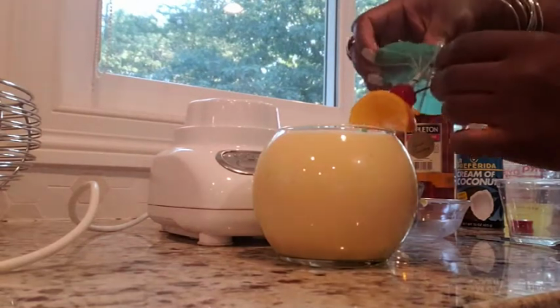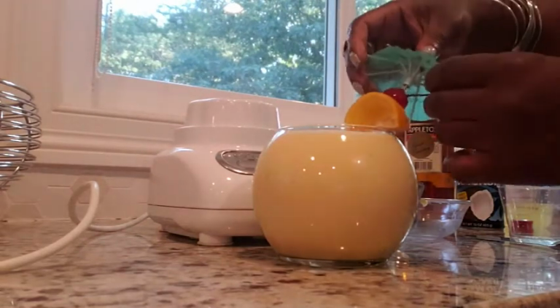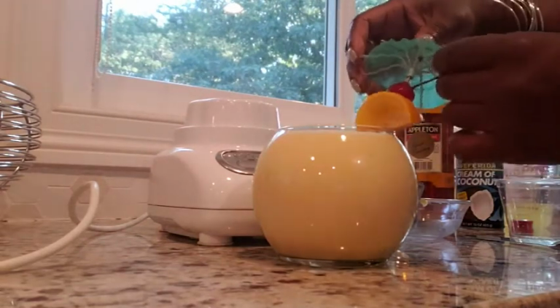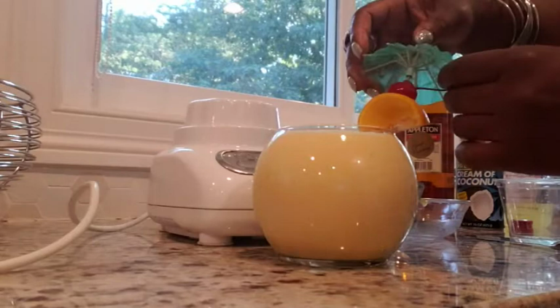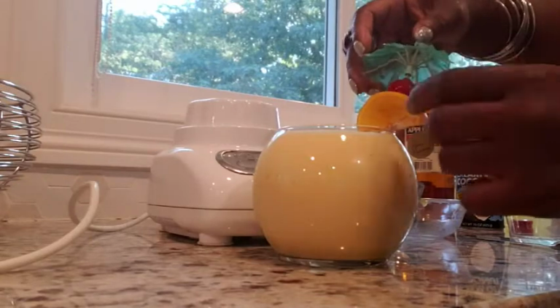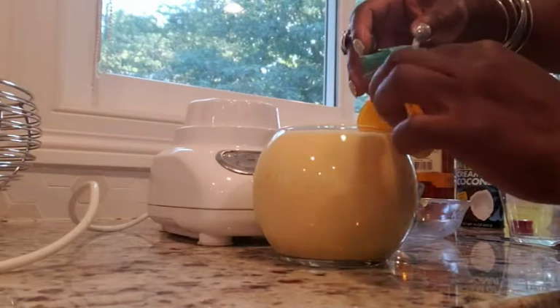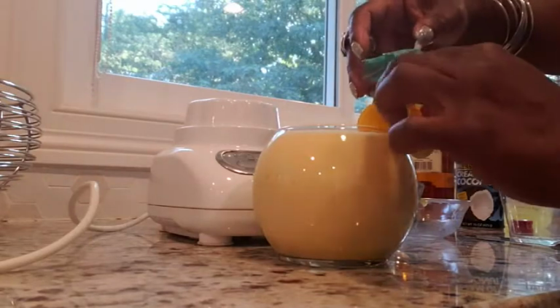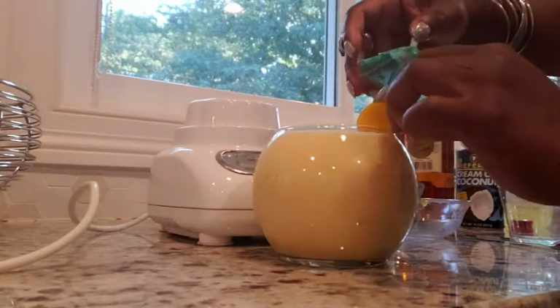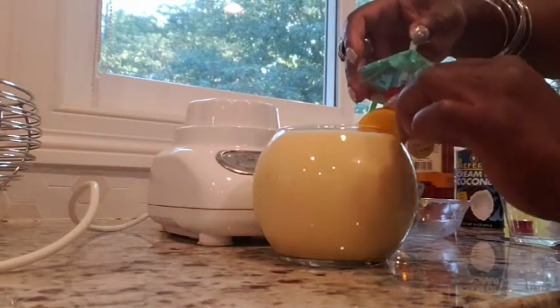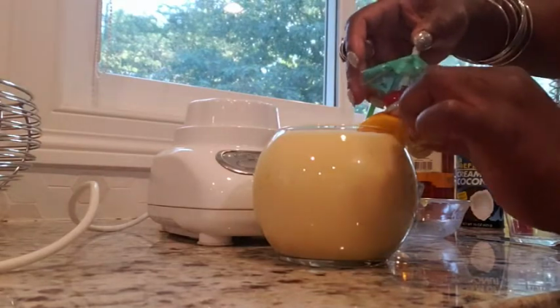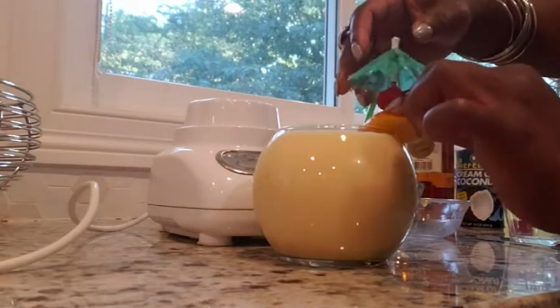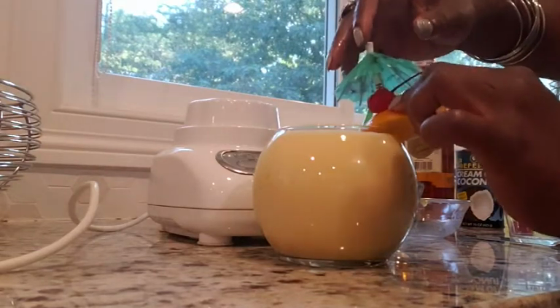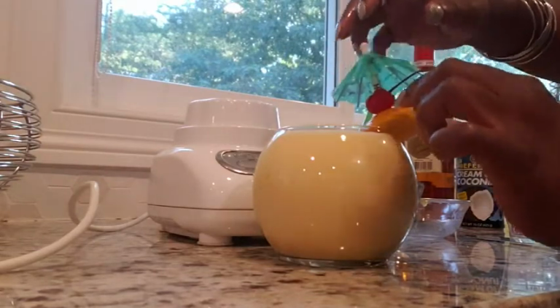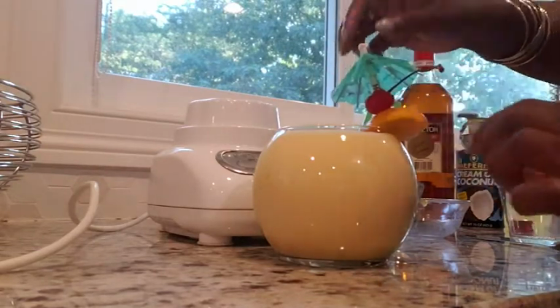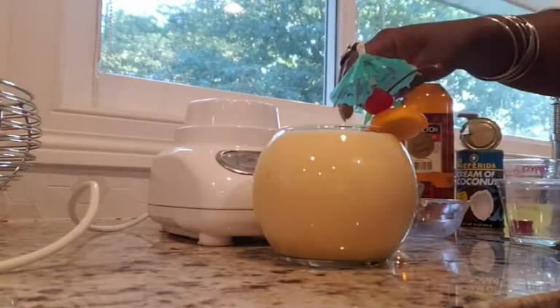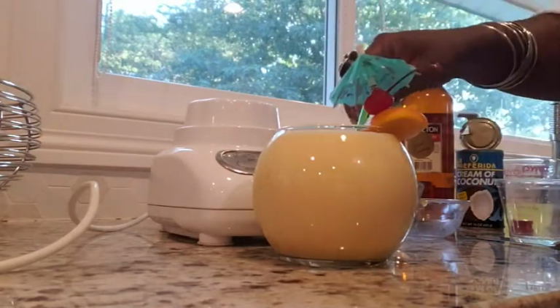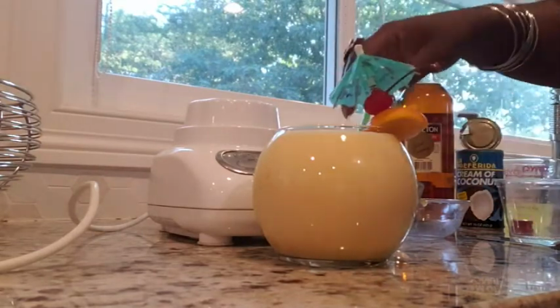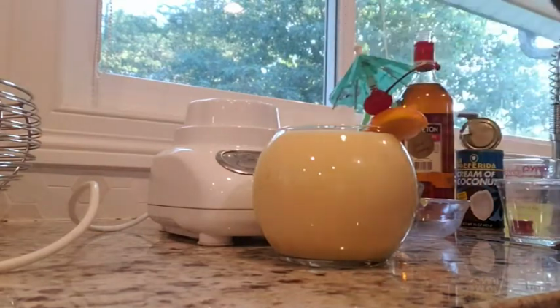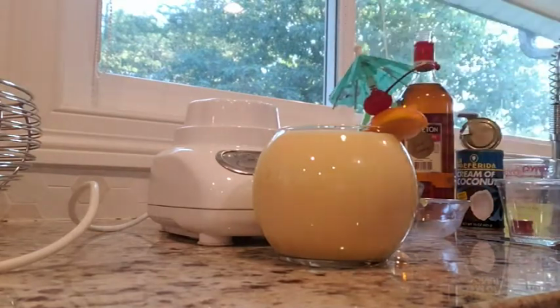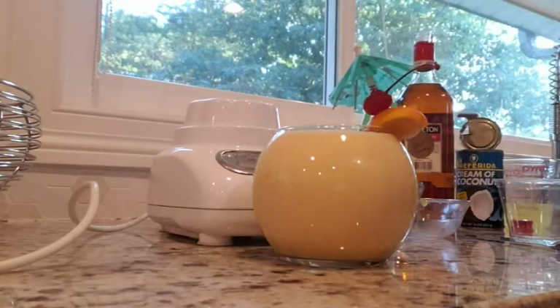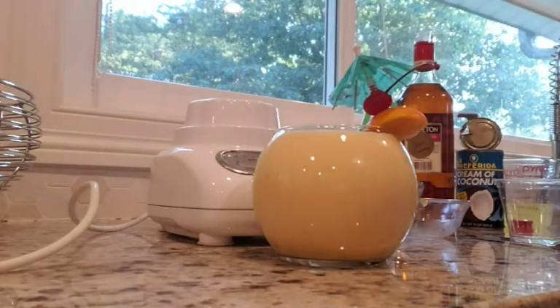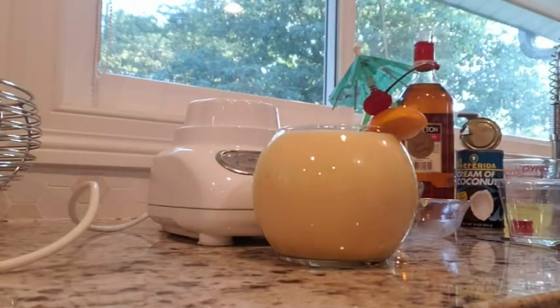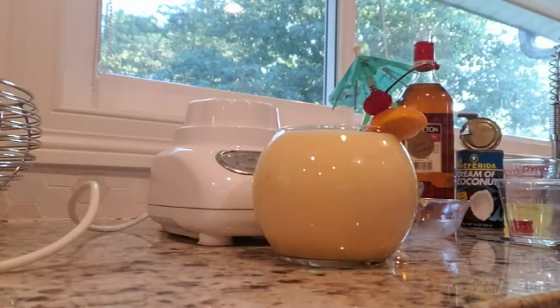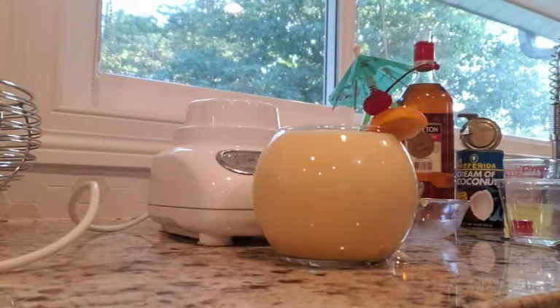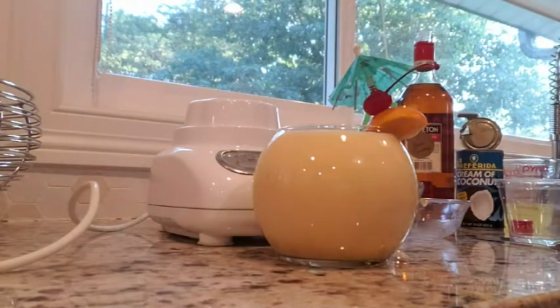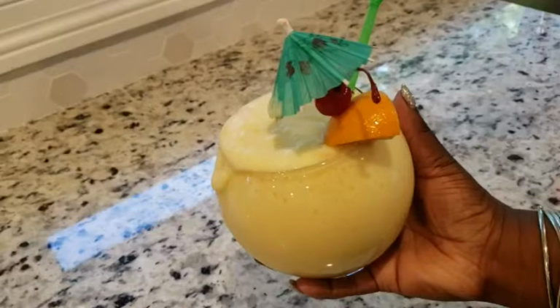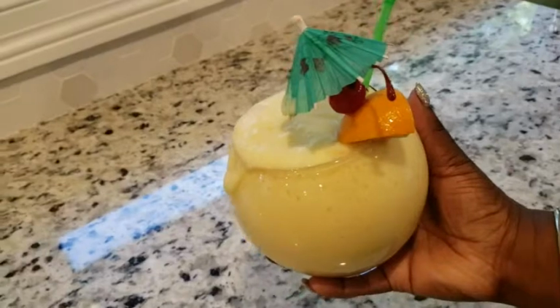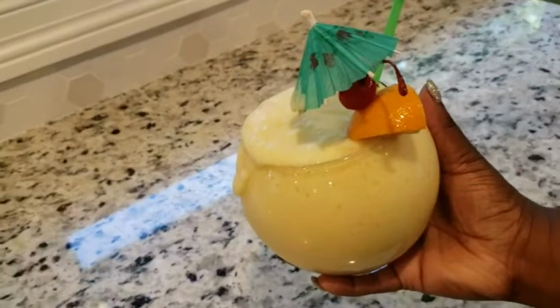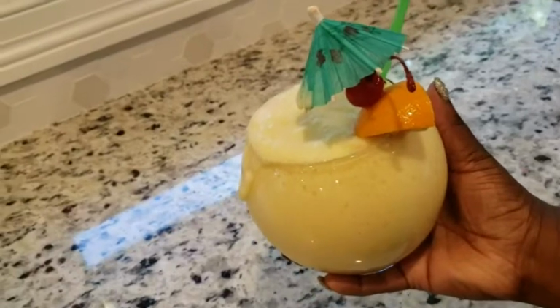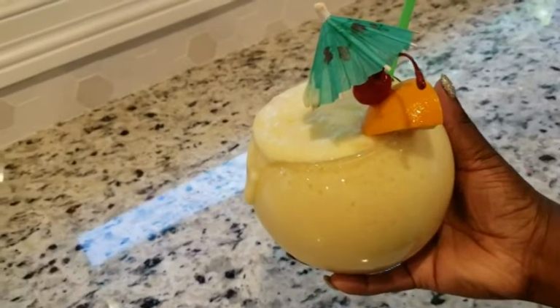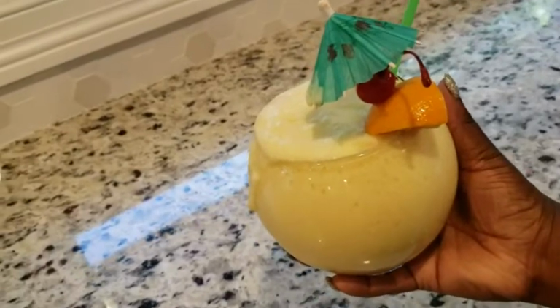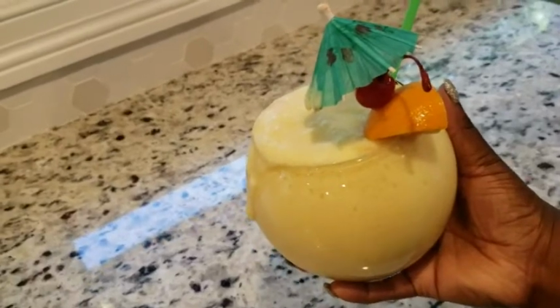So I've put in my straw and then time for some garnish and time to enjoy. Look at it — it's just really that good. But let me know what you think.